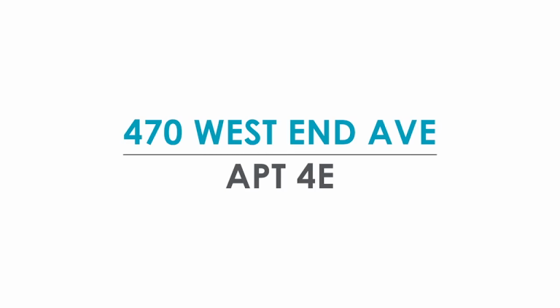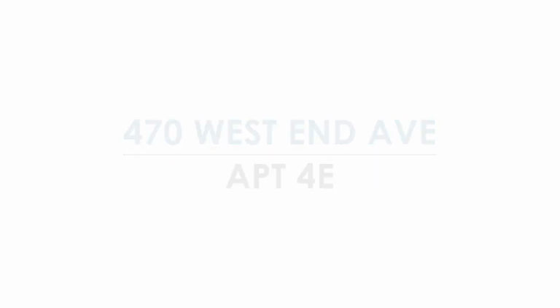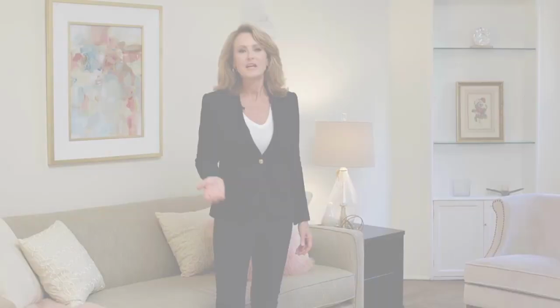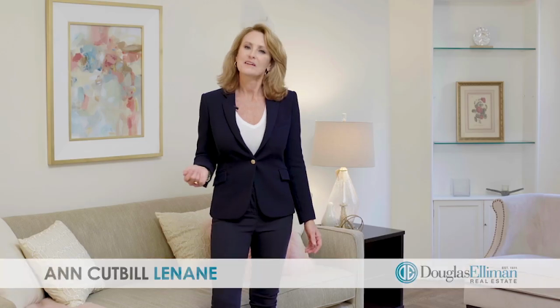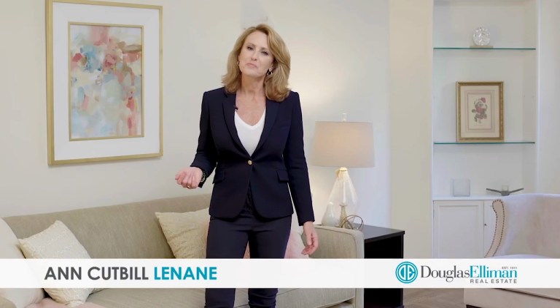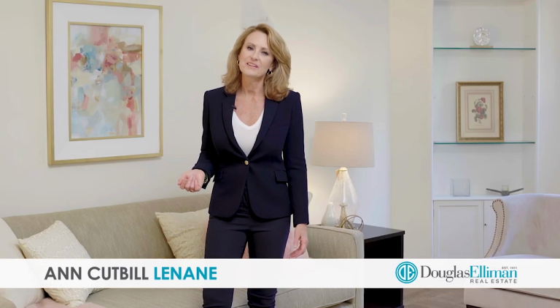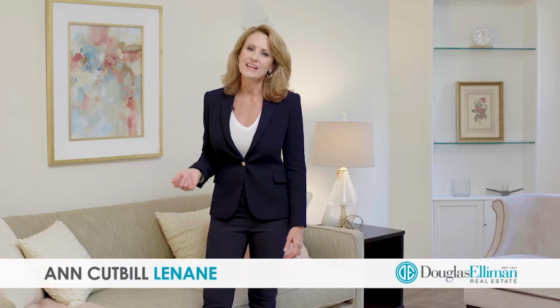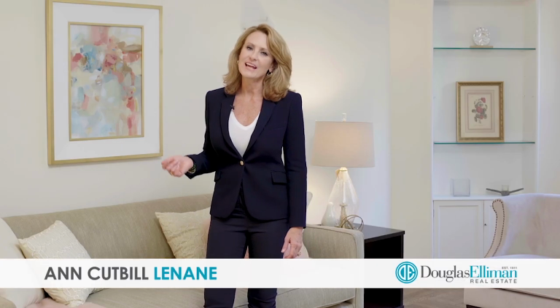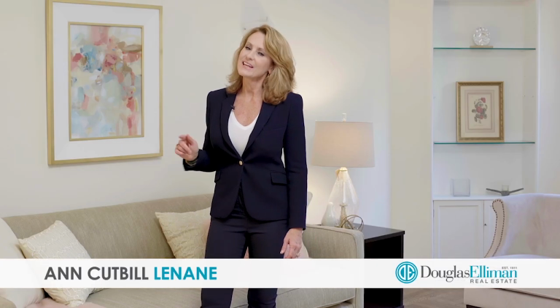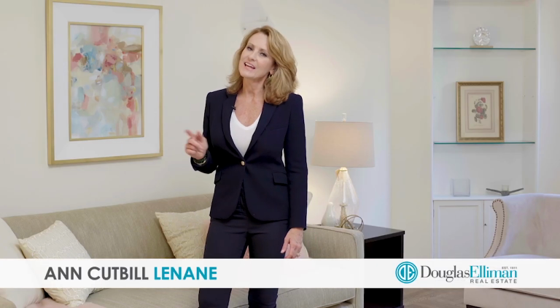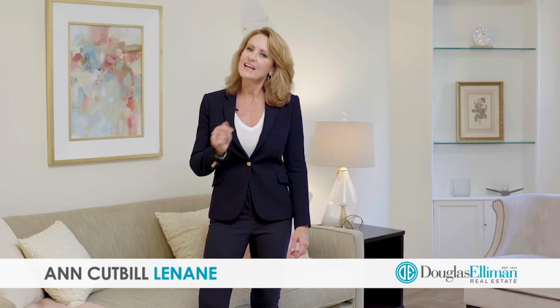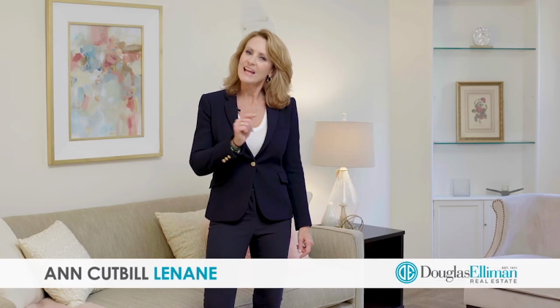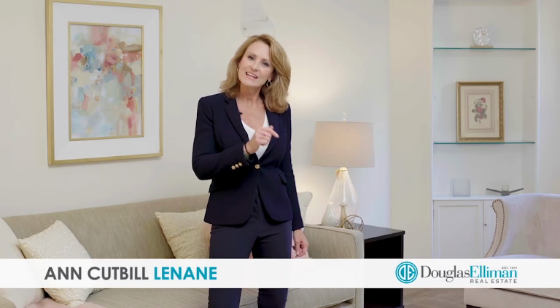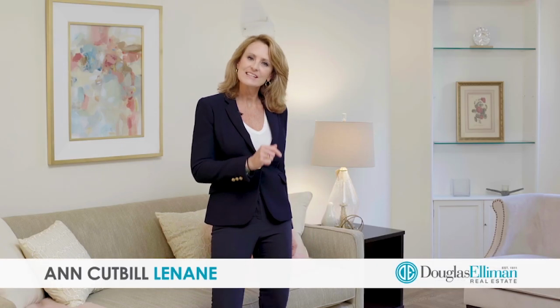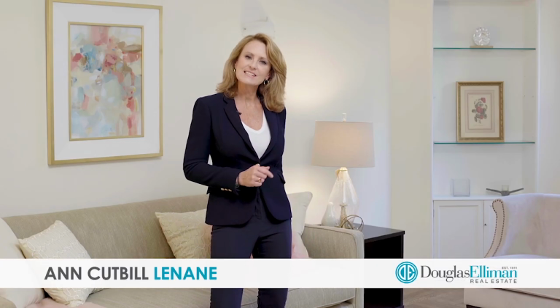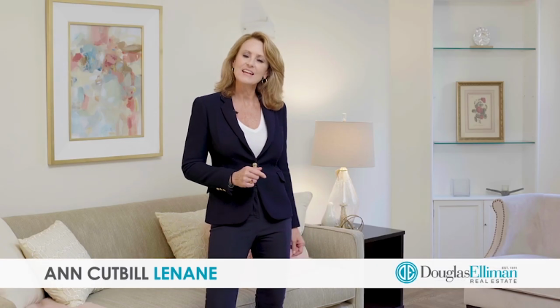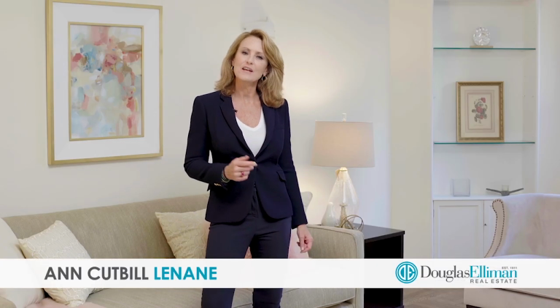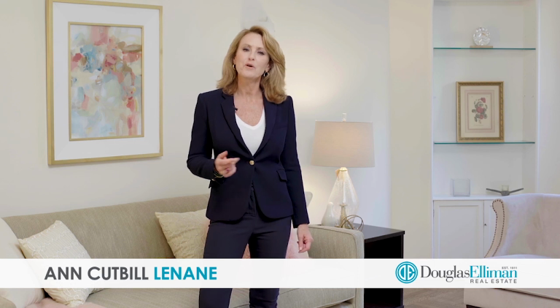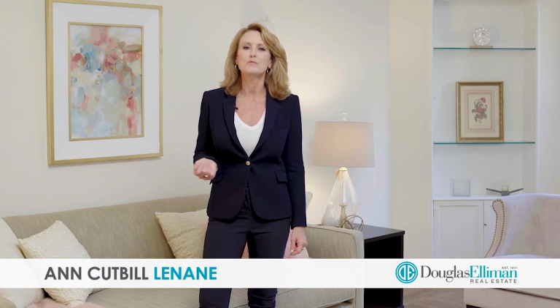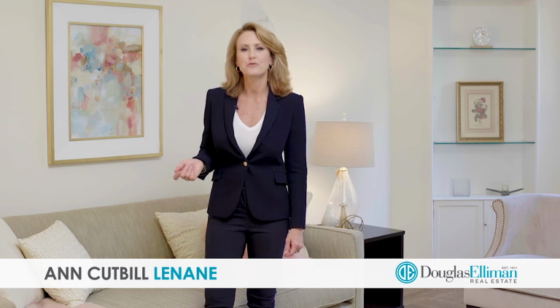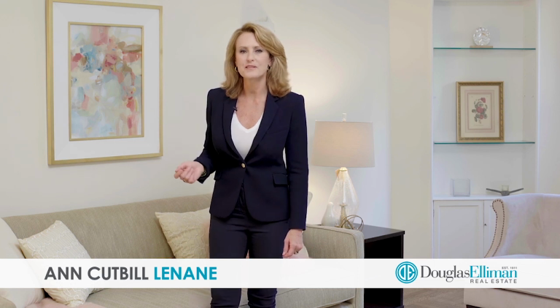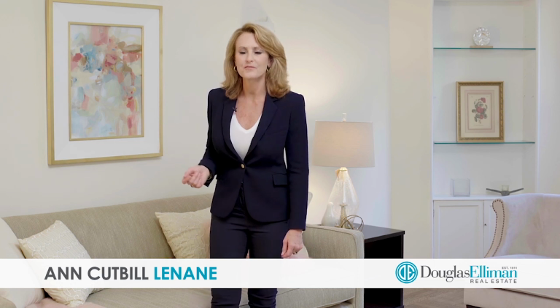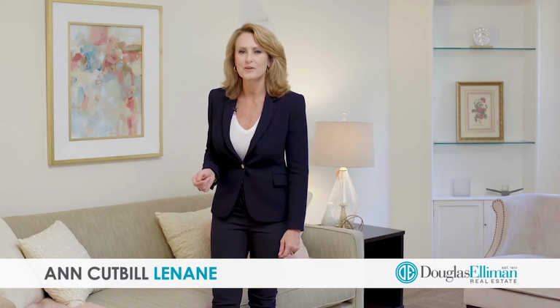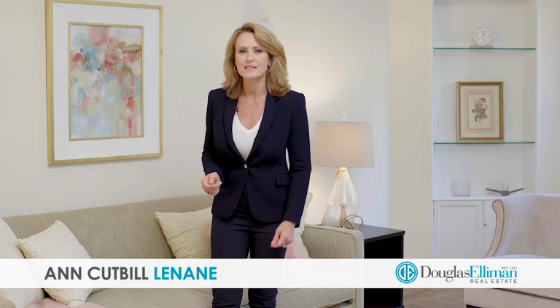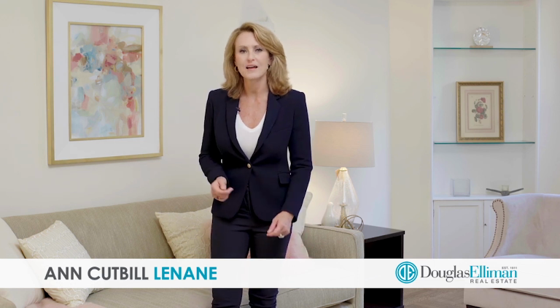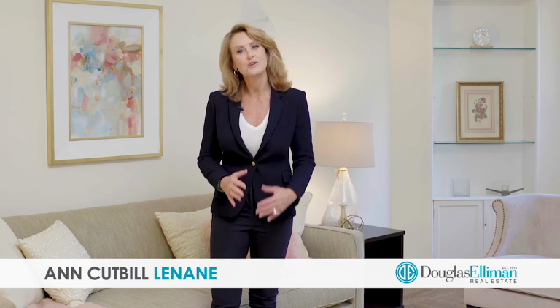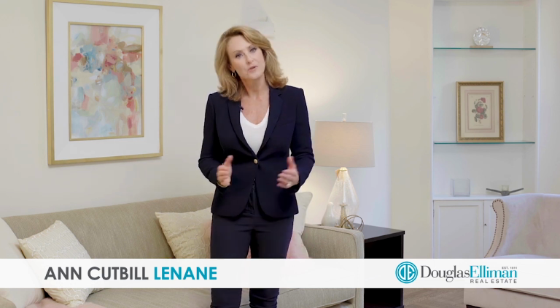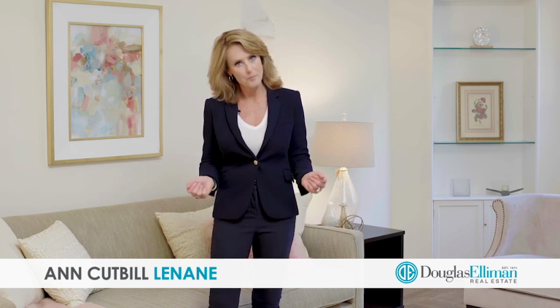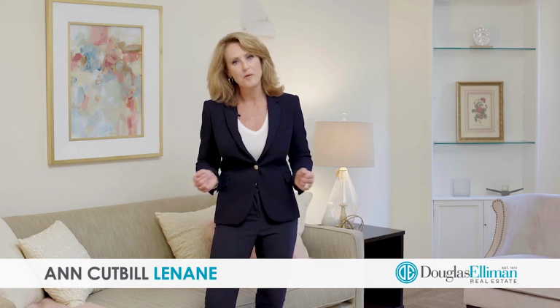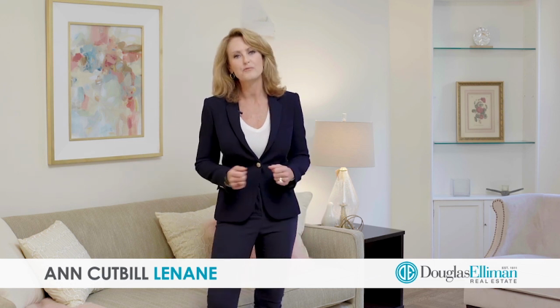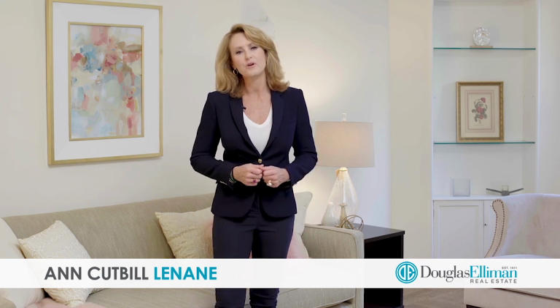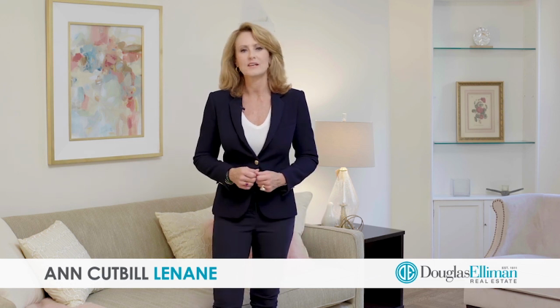Hi, I'm Ann Cutber-Linane, a.k.a. Andy Gets It Done, and welcome to 470 West End Avenue, apartment 4E.